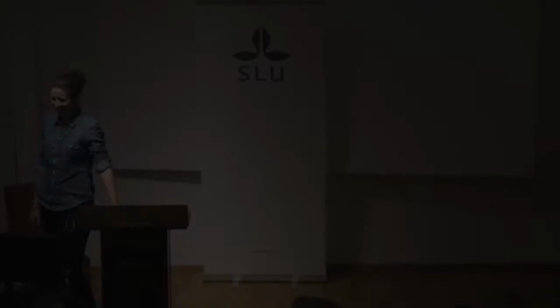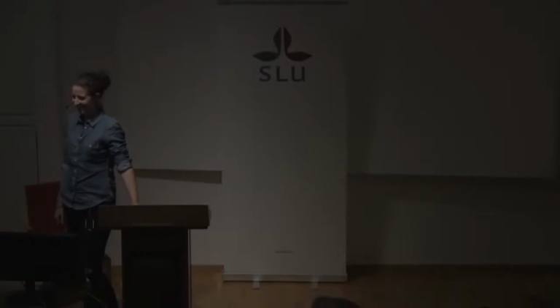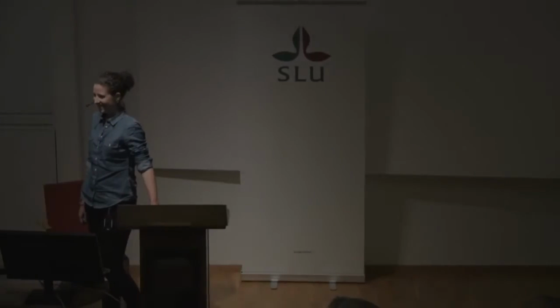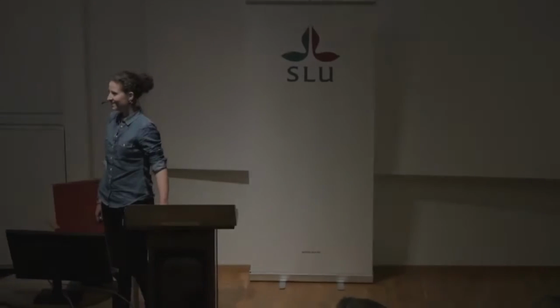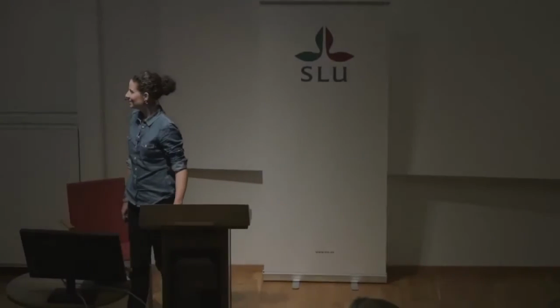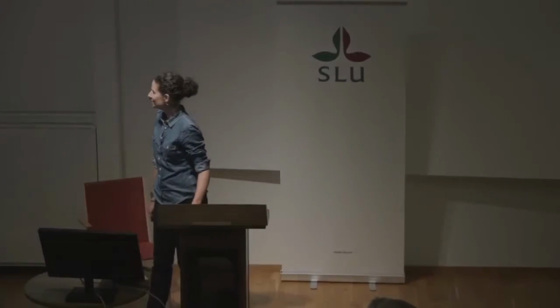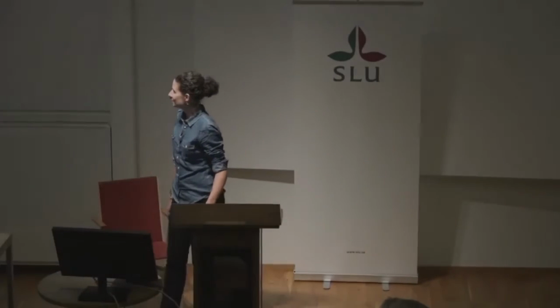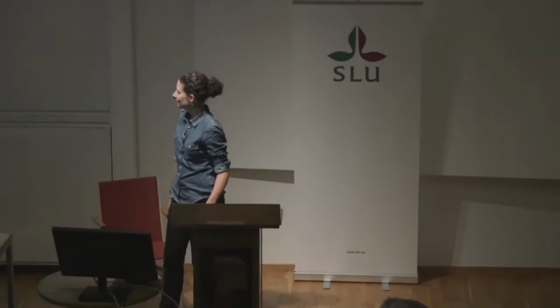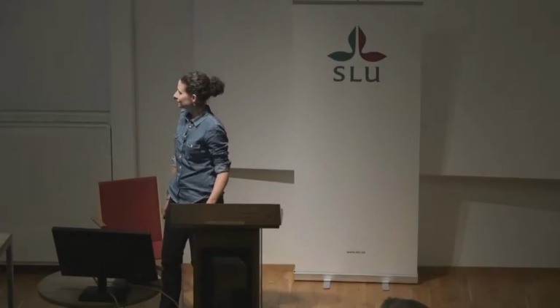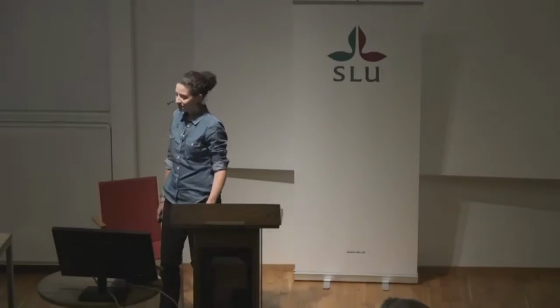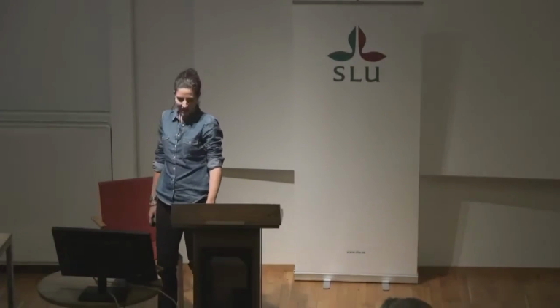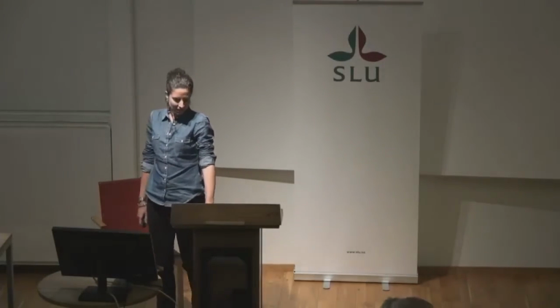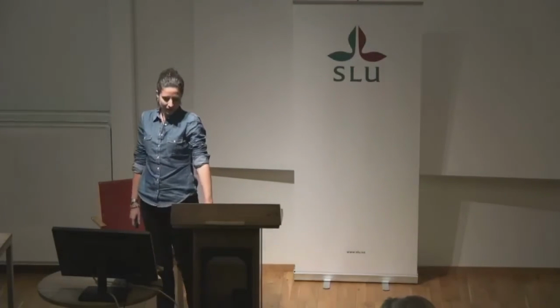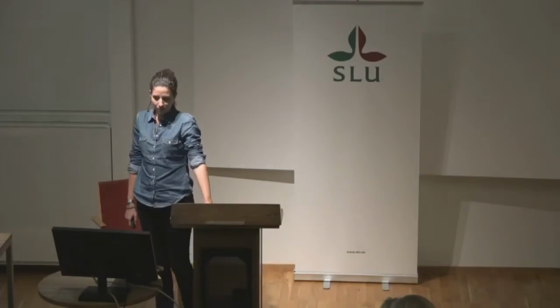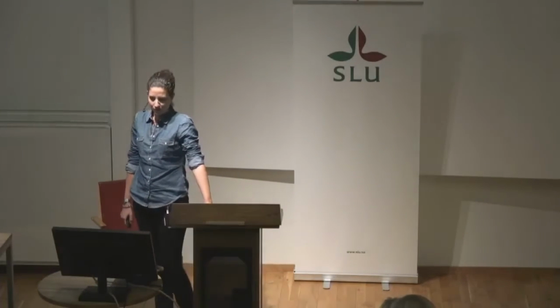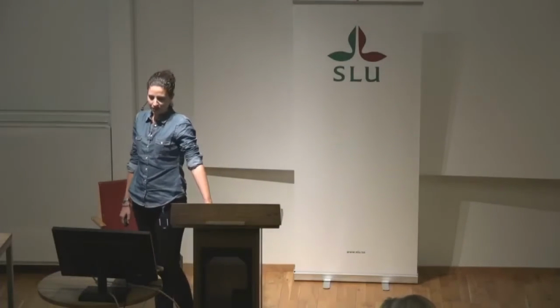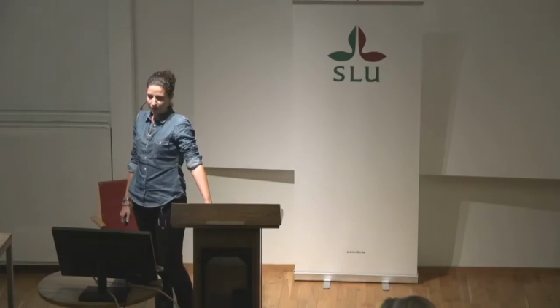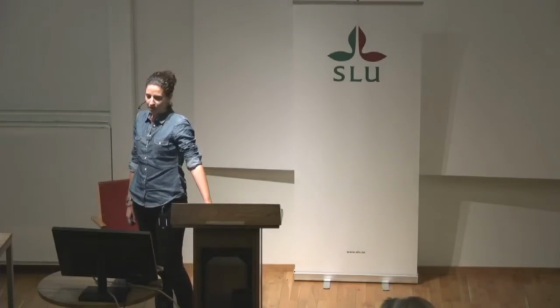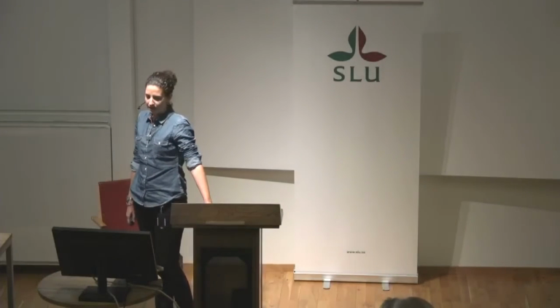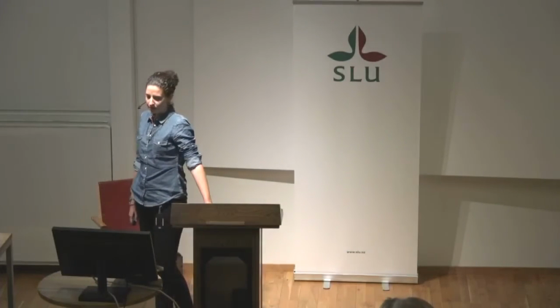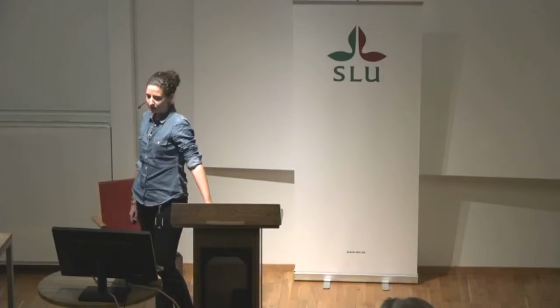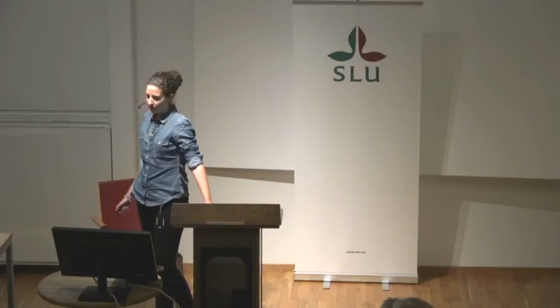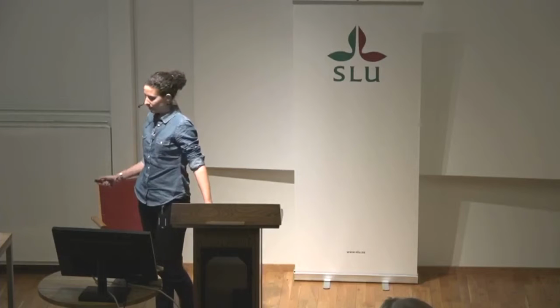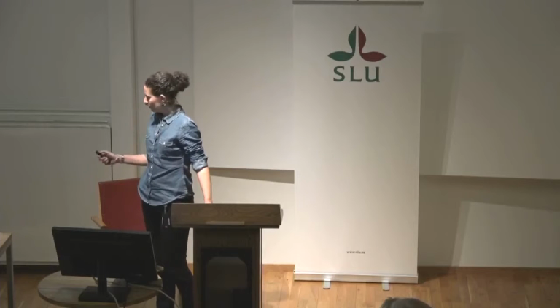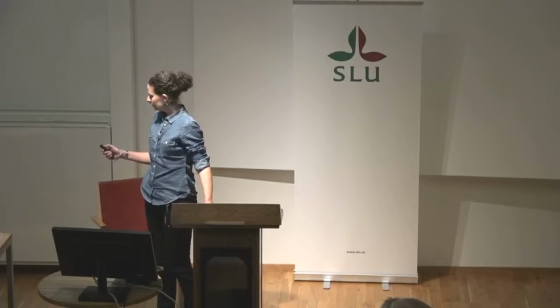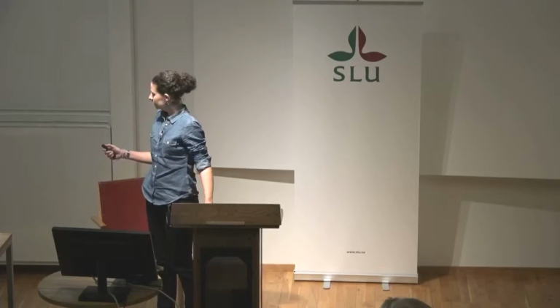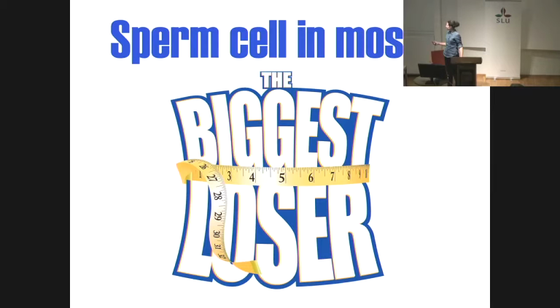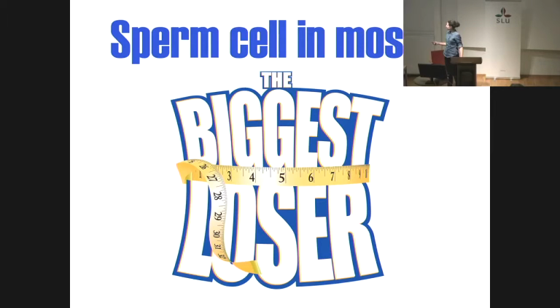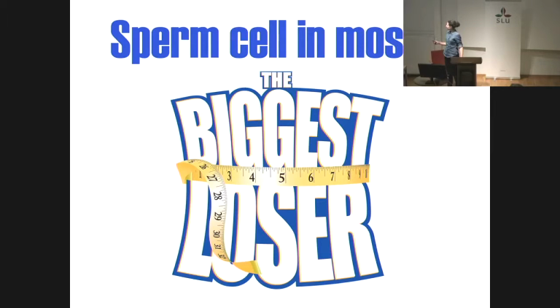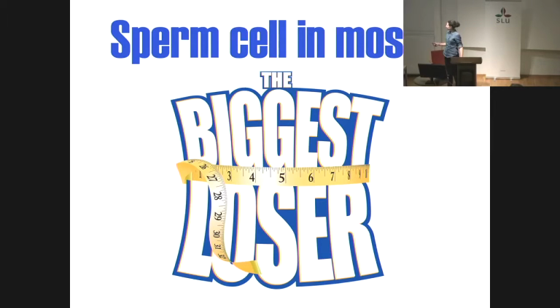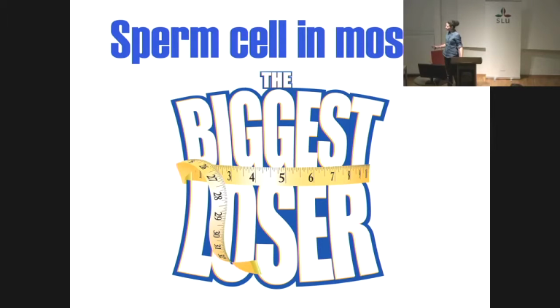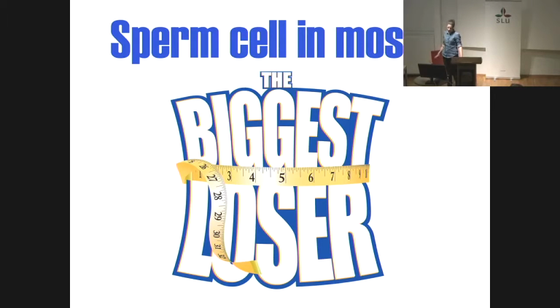Good afternoon. Today I want to tell you why a sperm cell in moss is the biggest loser.